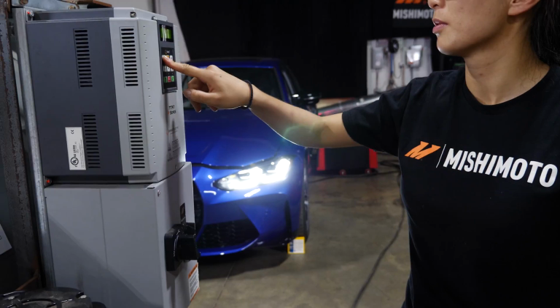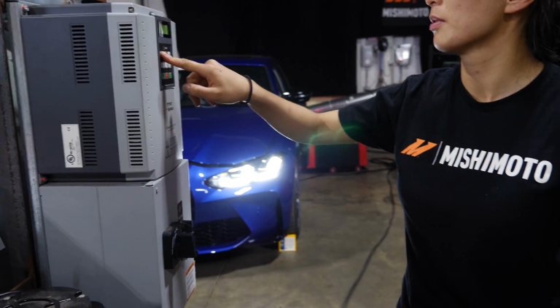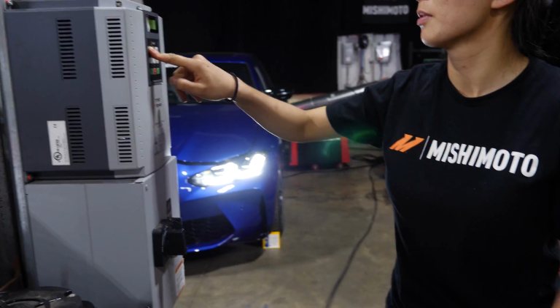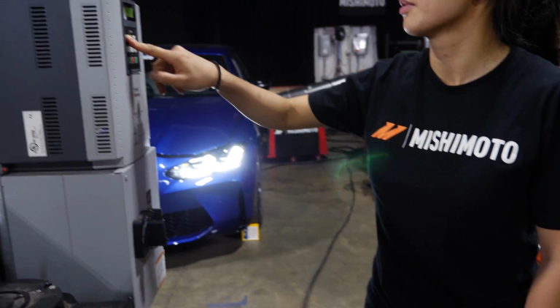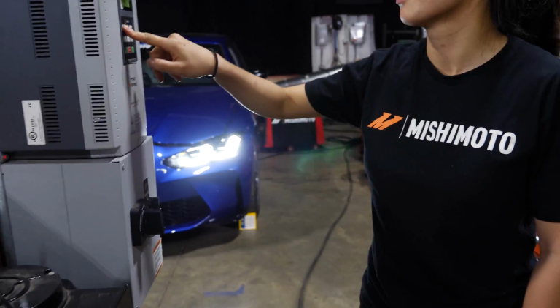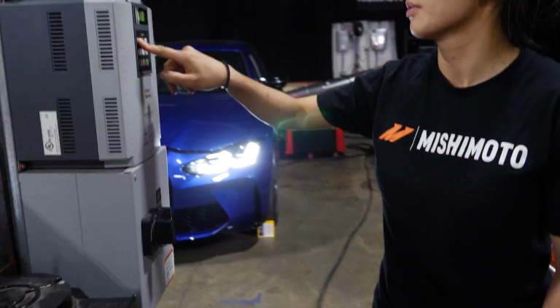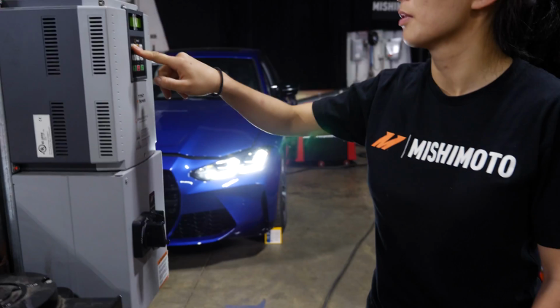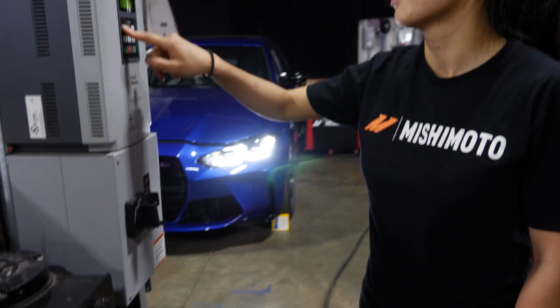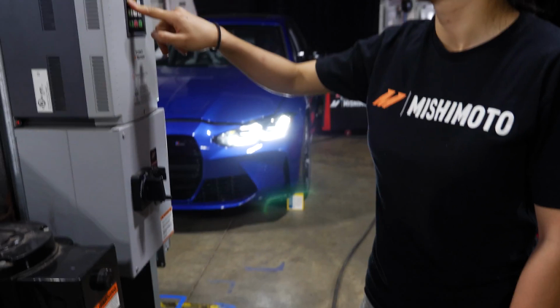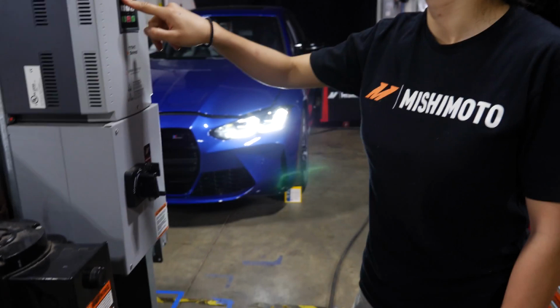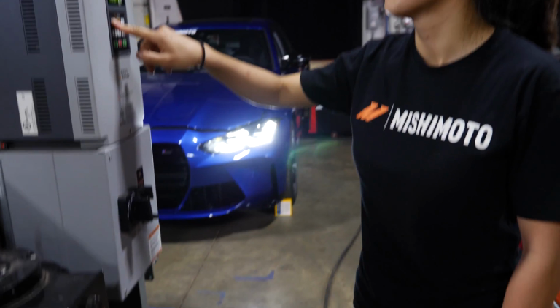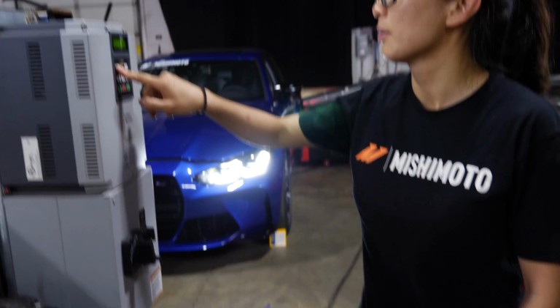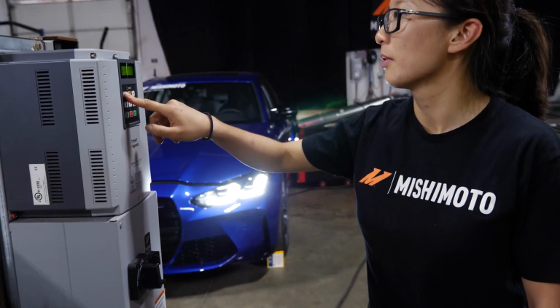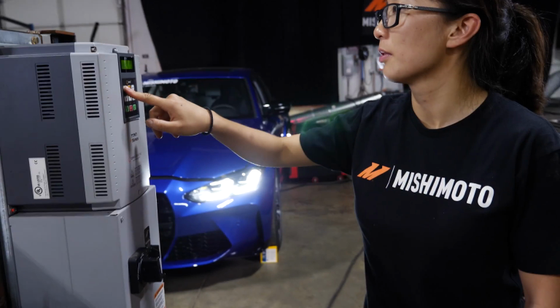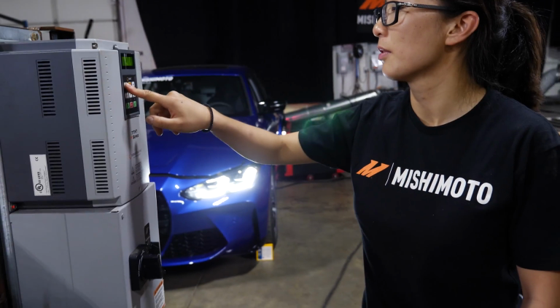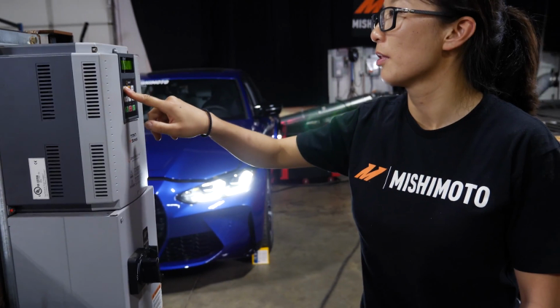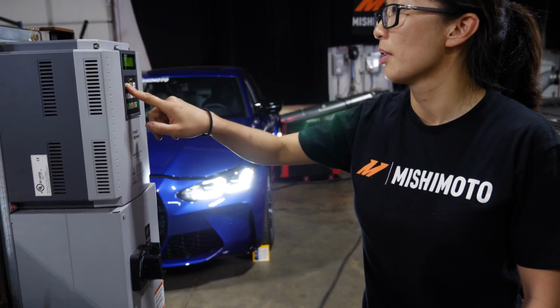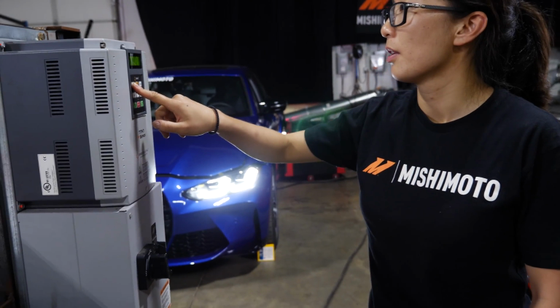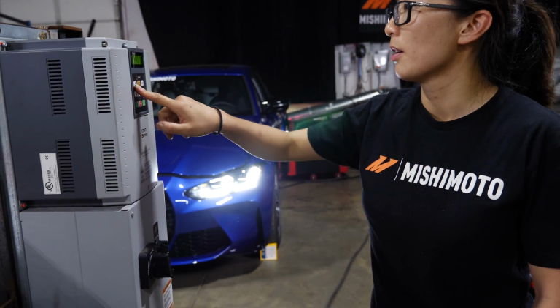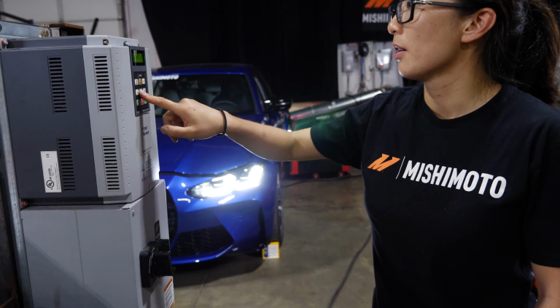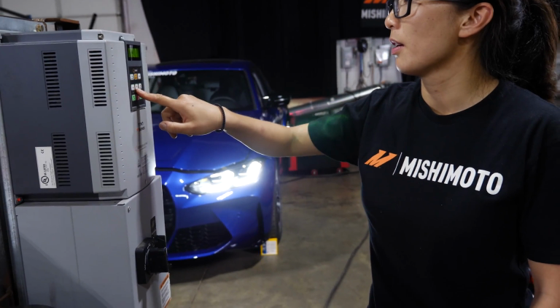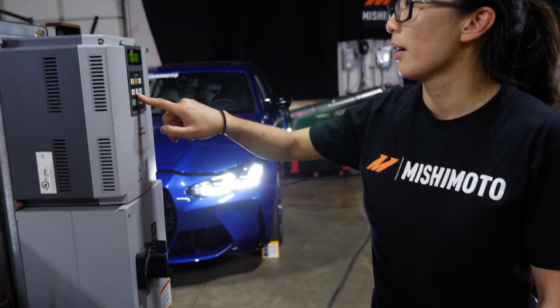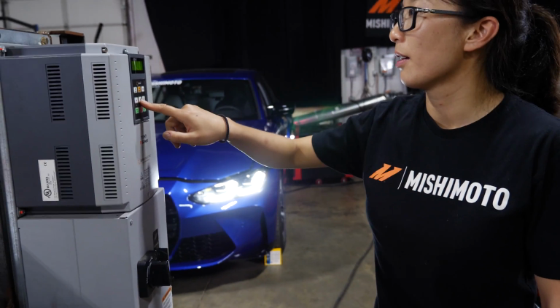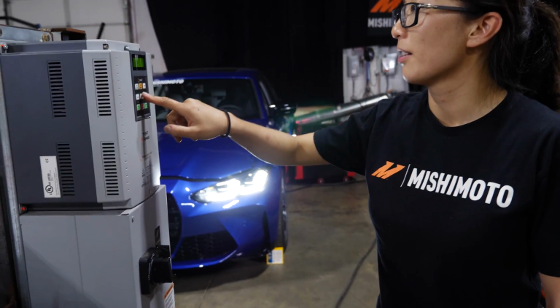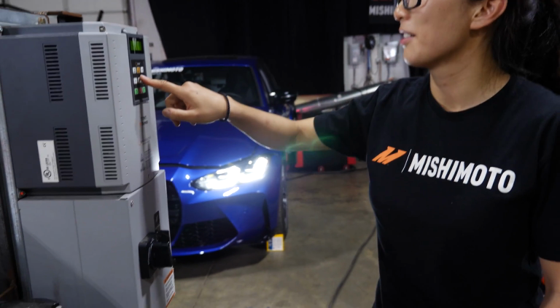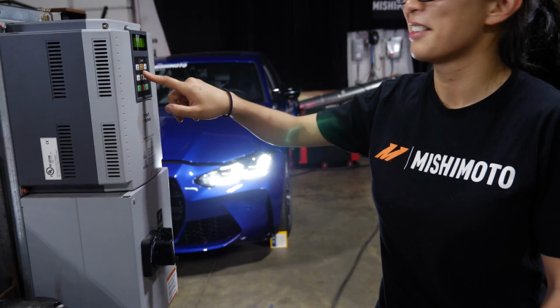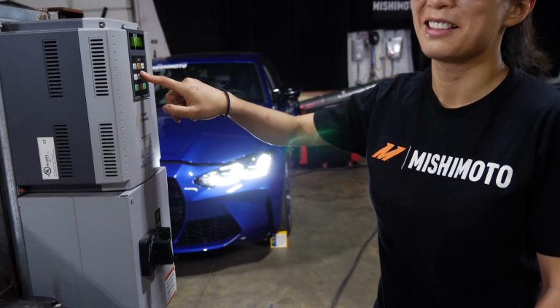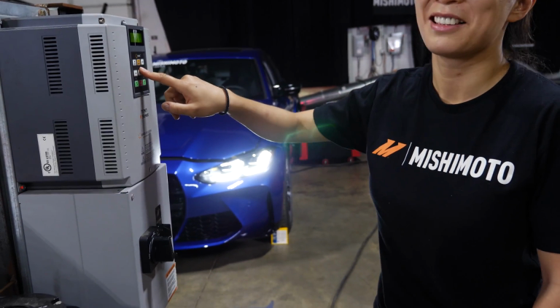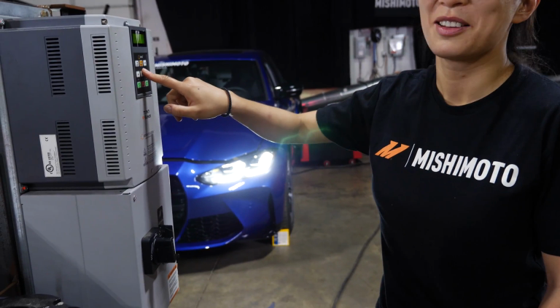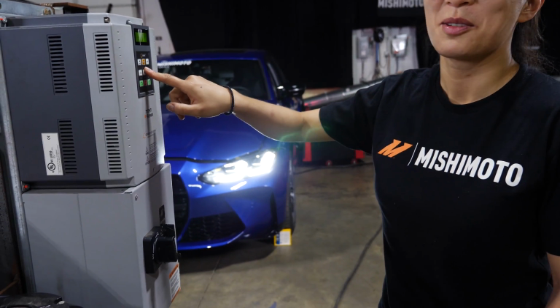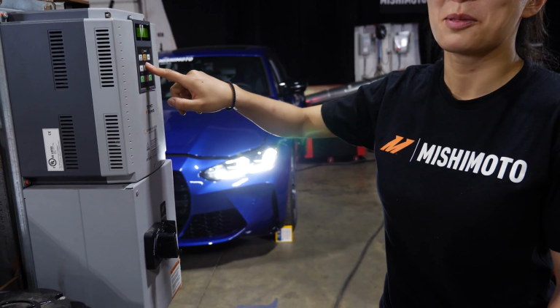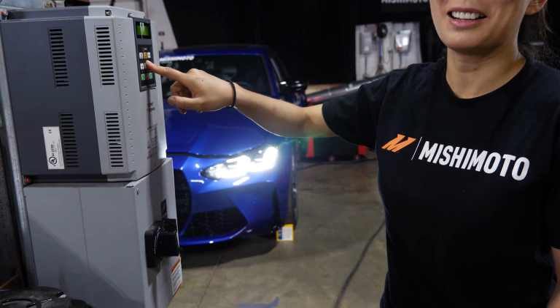Up, up, down, down, left, right, left, right, B, A, select, start. What?